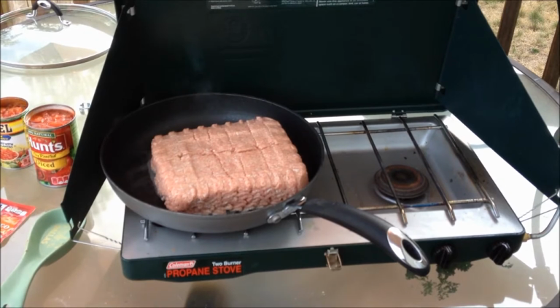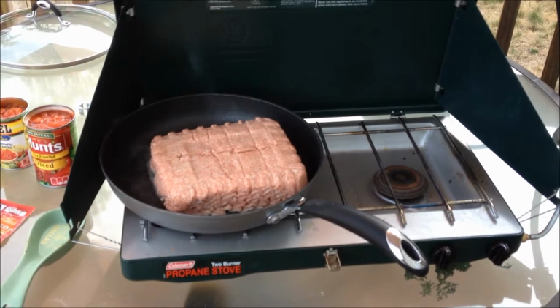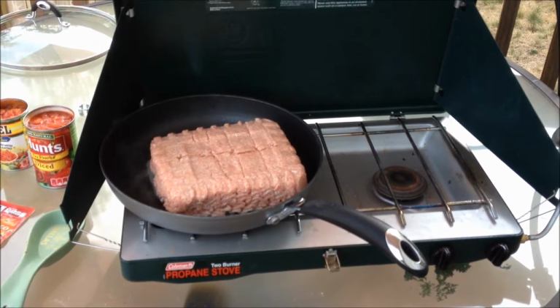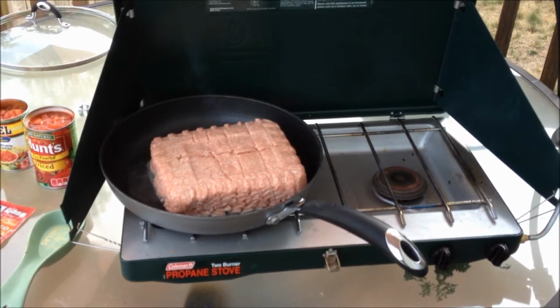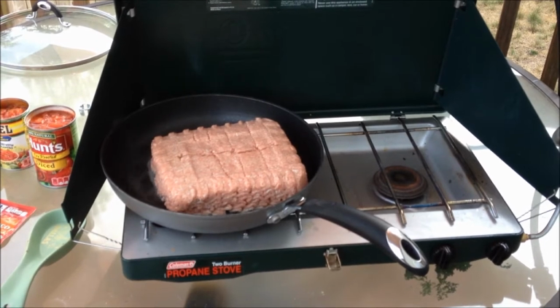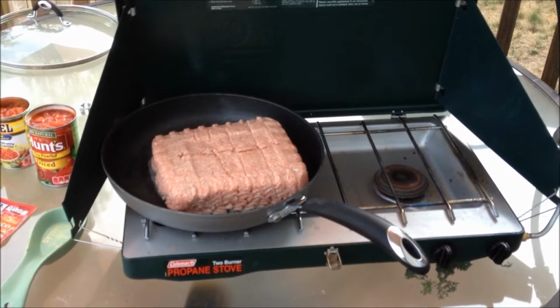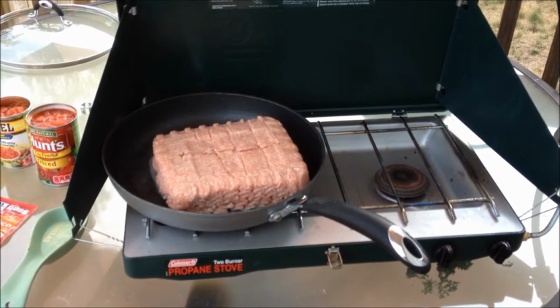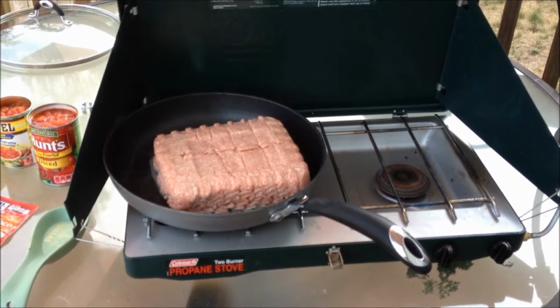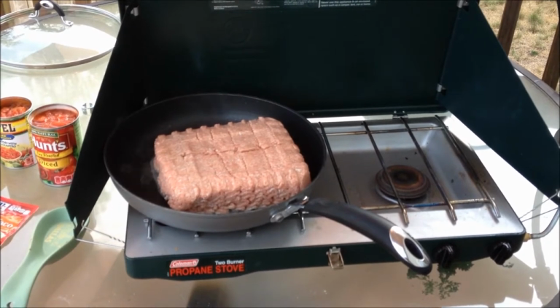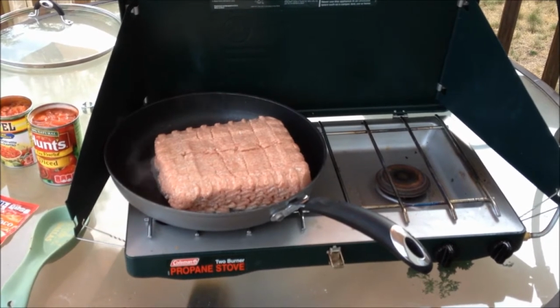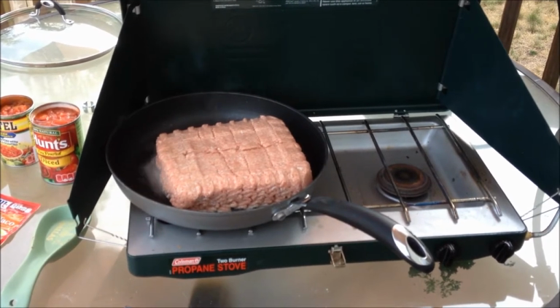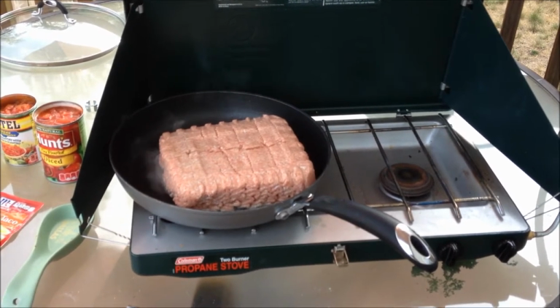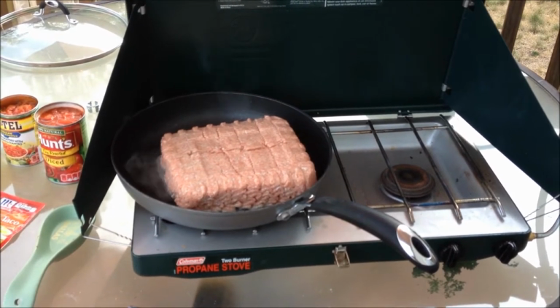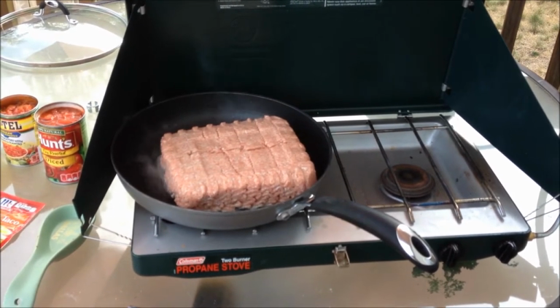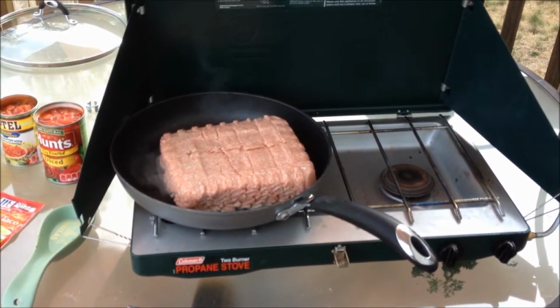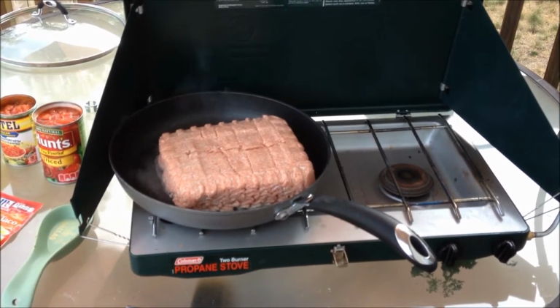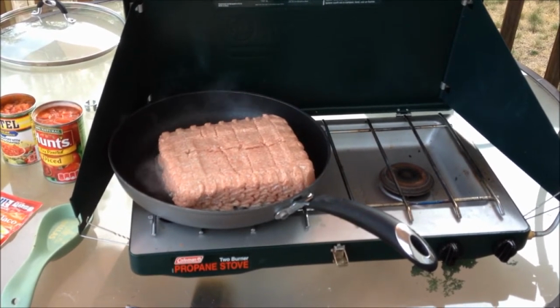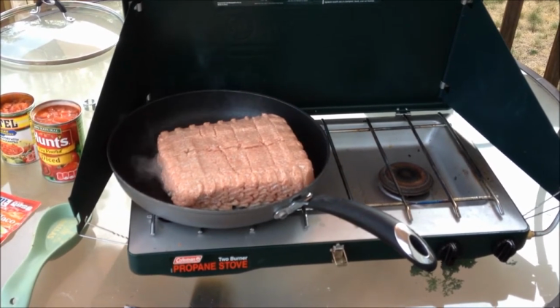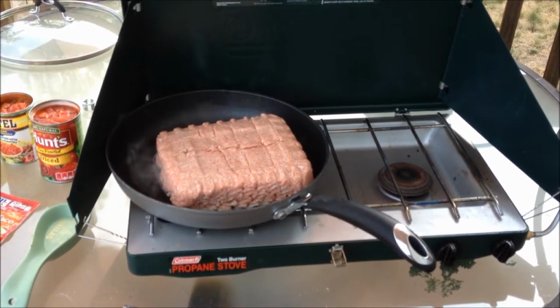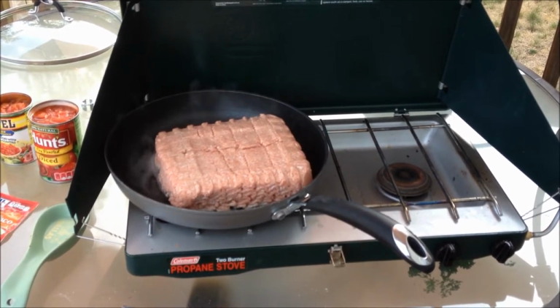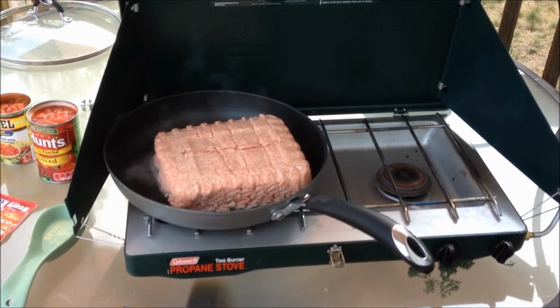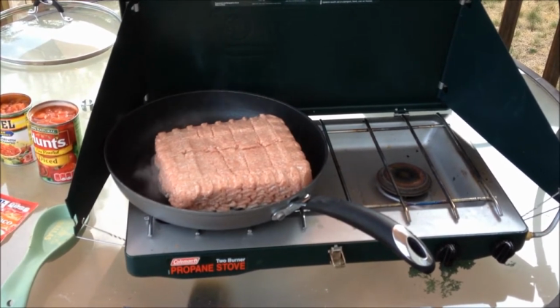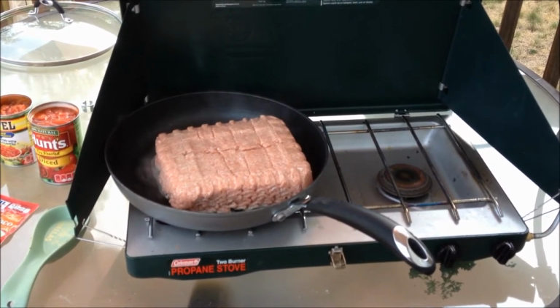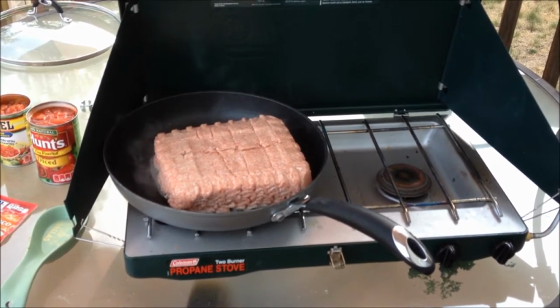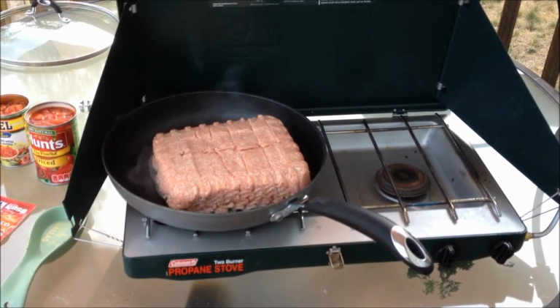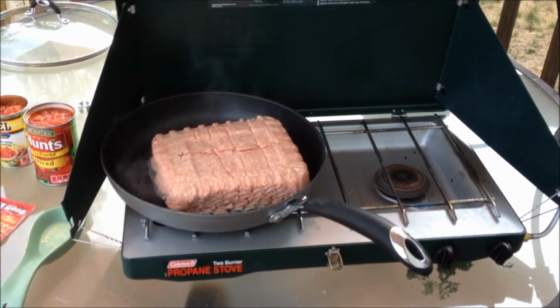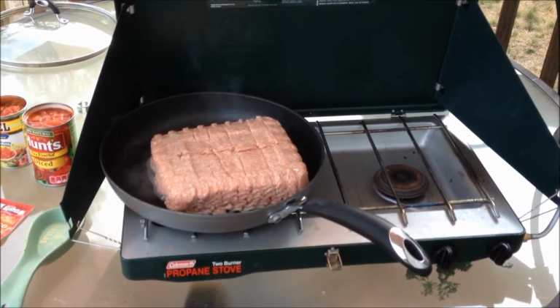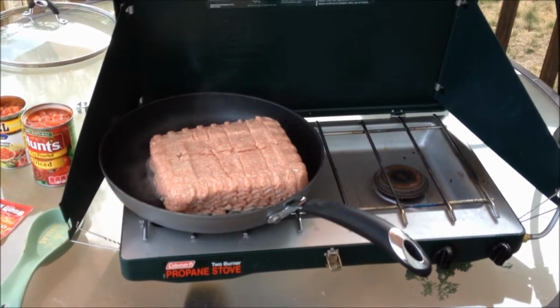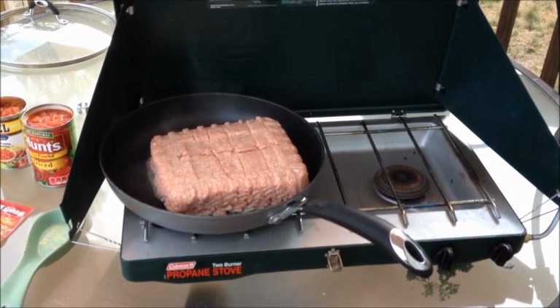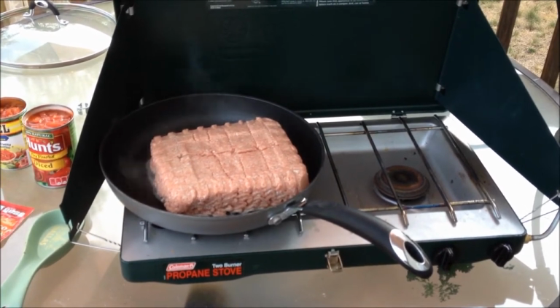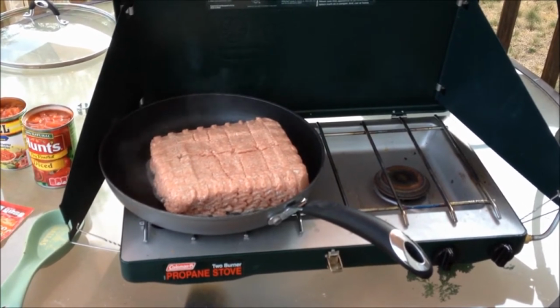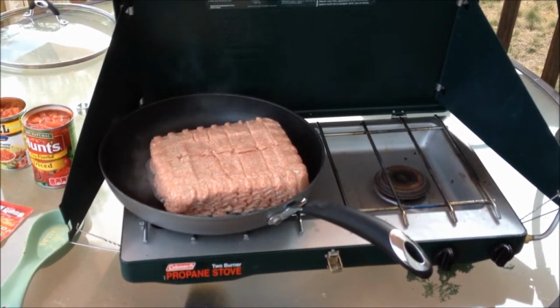We're browning the meat. We'll return back when the meat's nicely browned and continue on with the video.